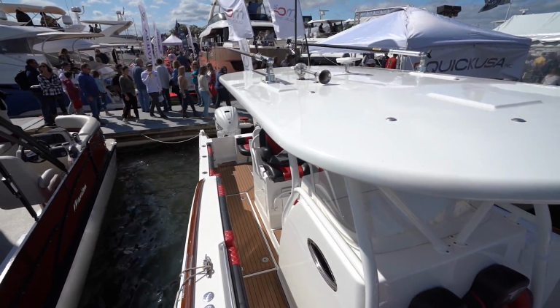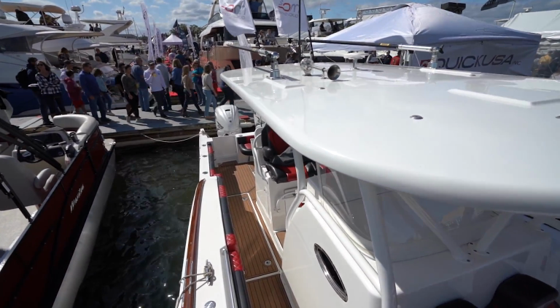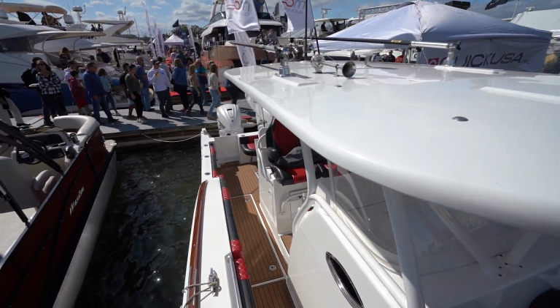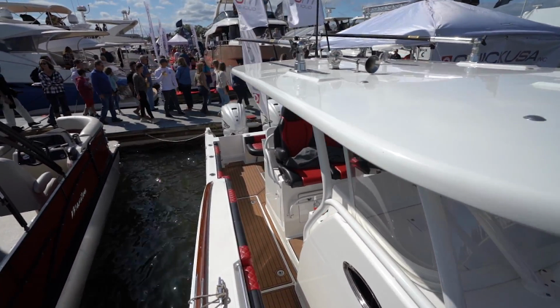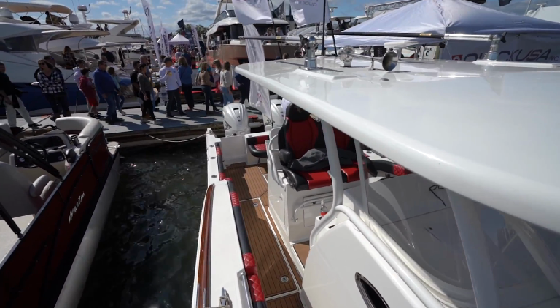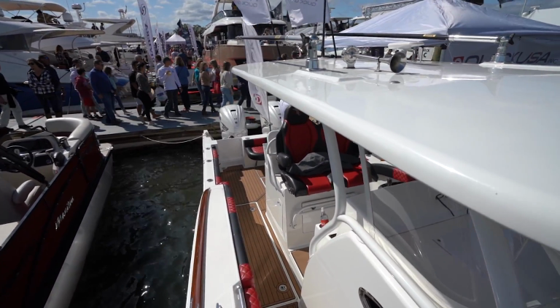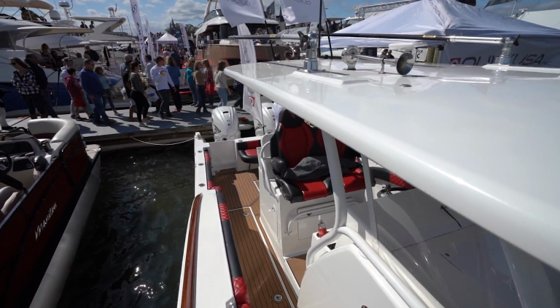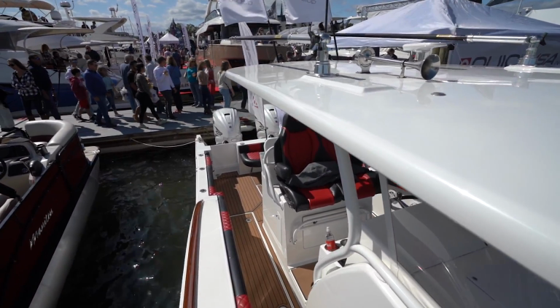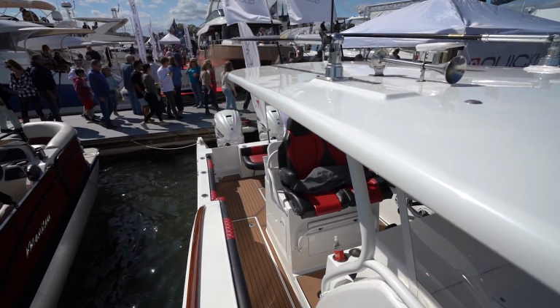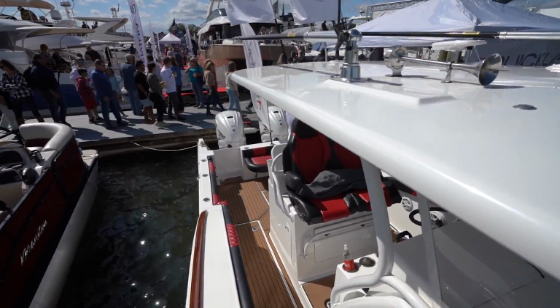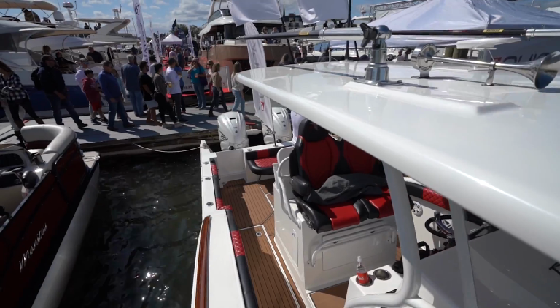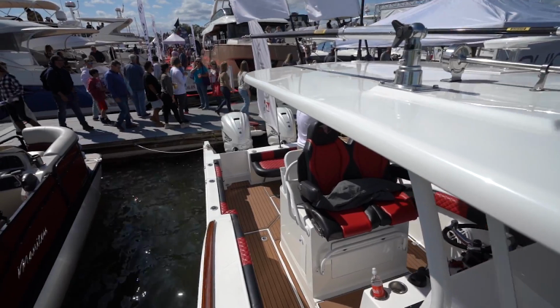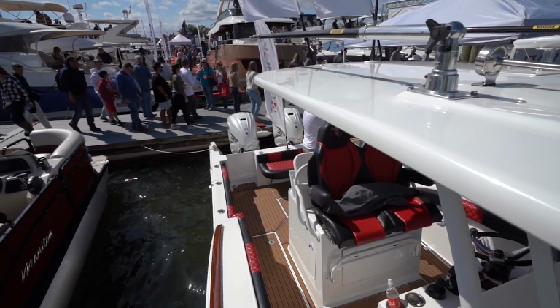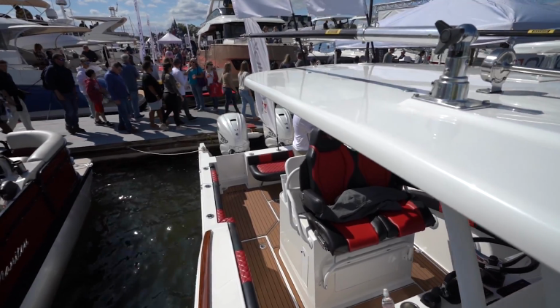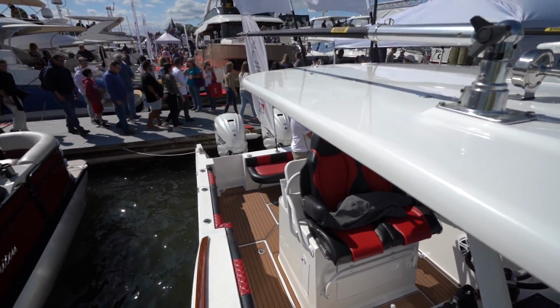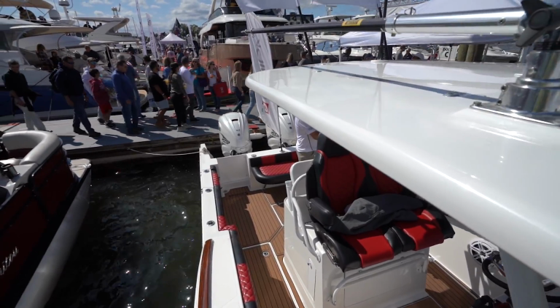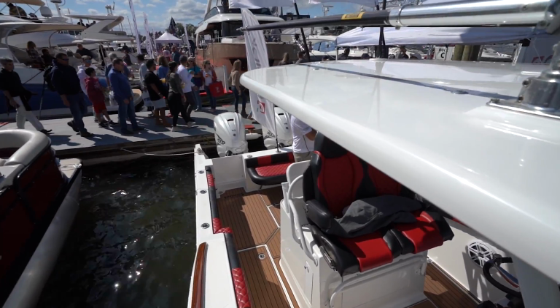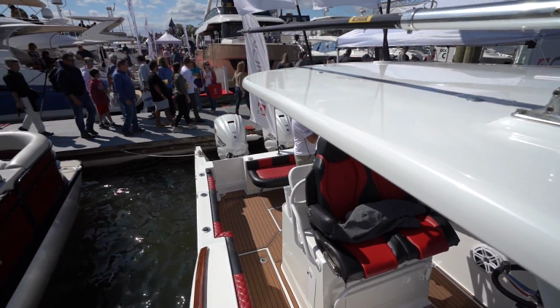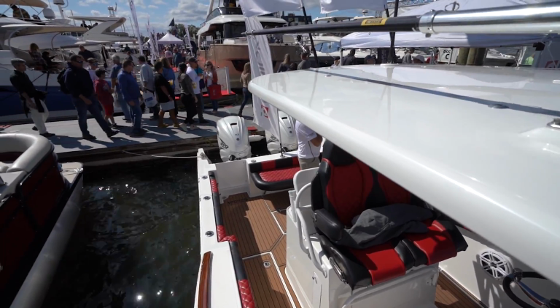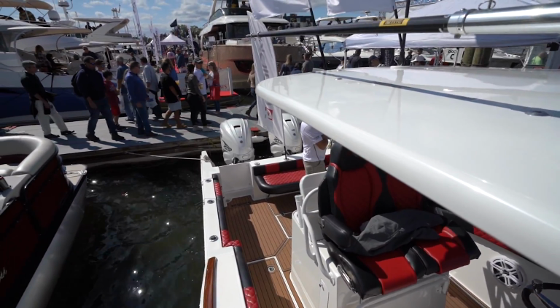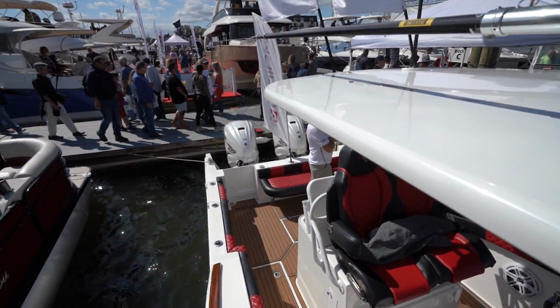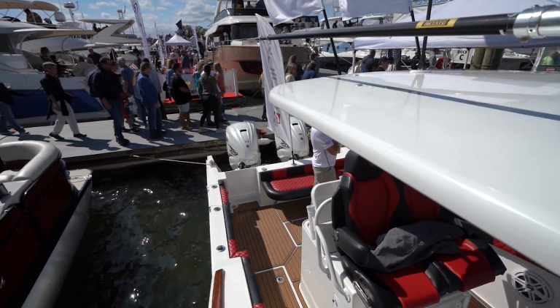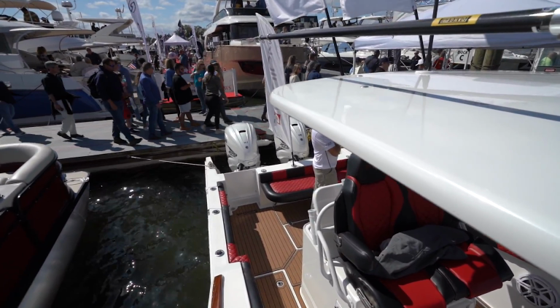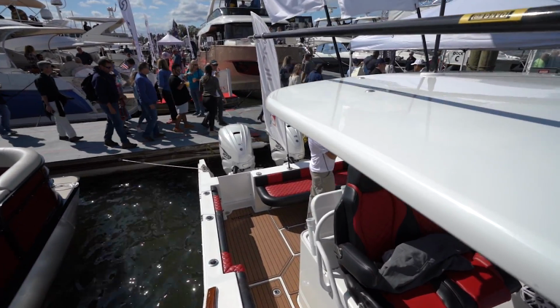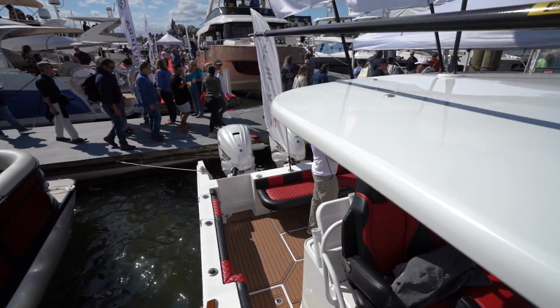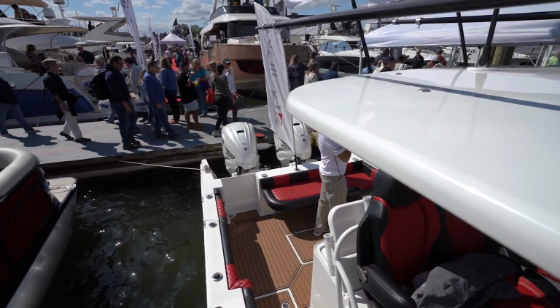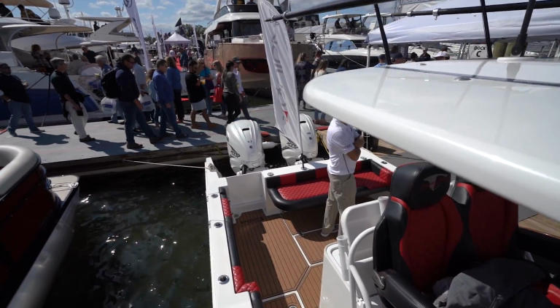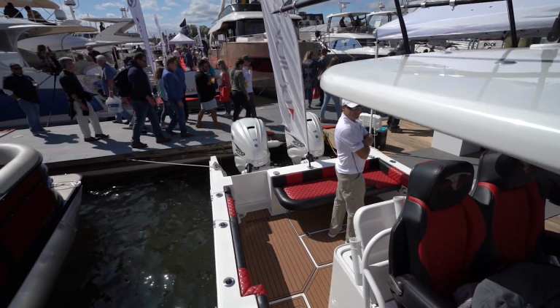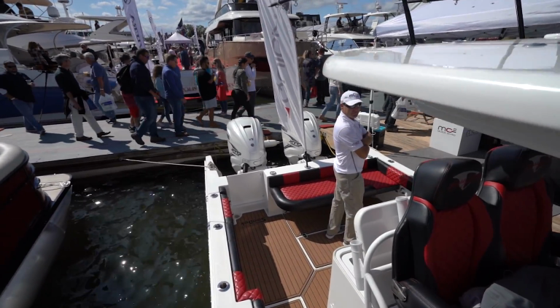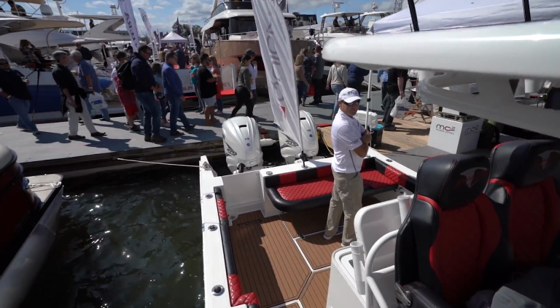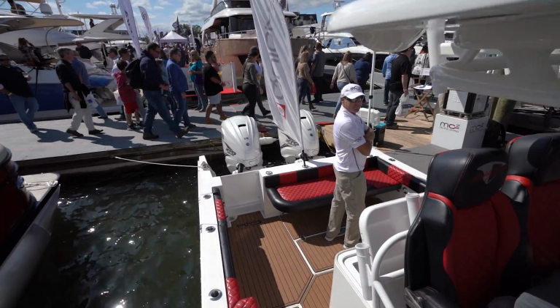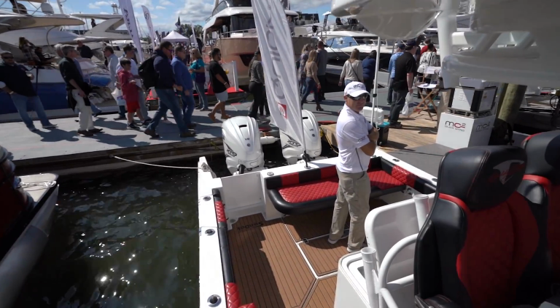I can't say that I would trust doing this on a lot of other boats, but one of the things about the Buddy Davis boats is they're built for it.